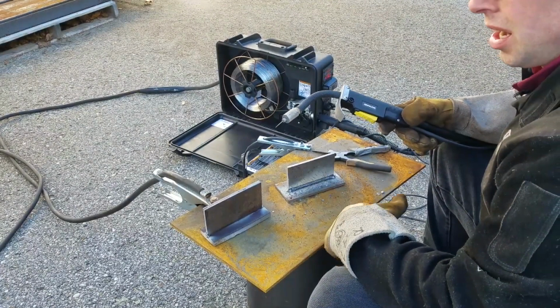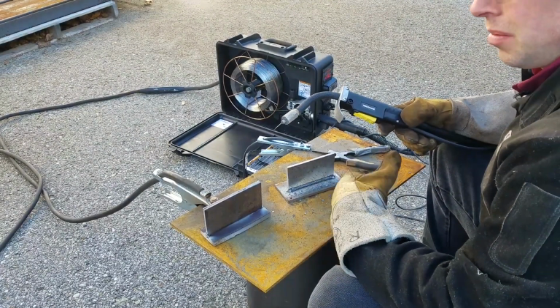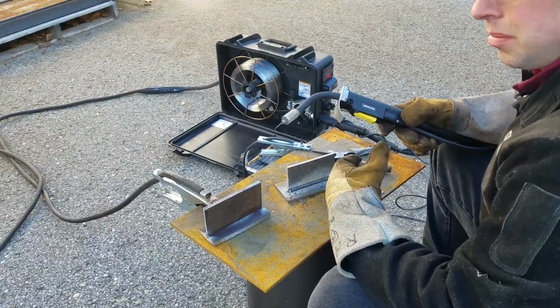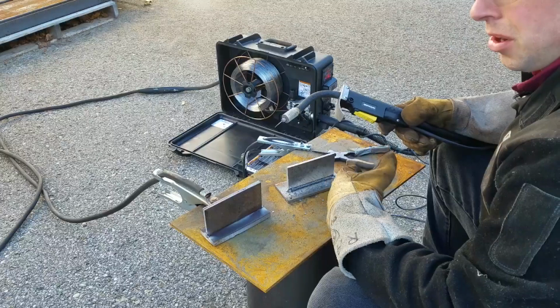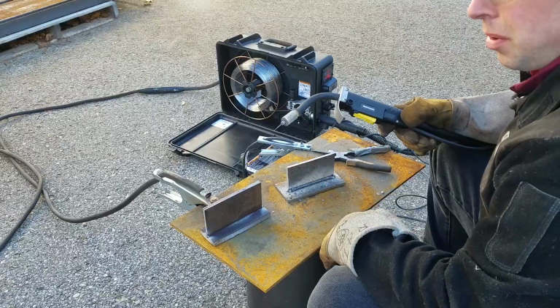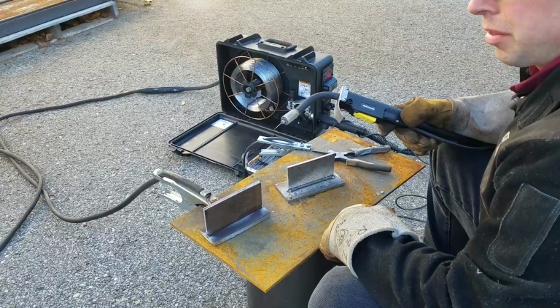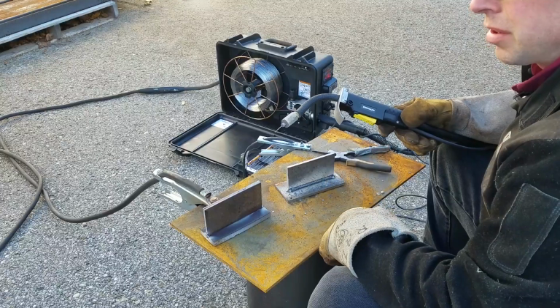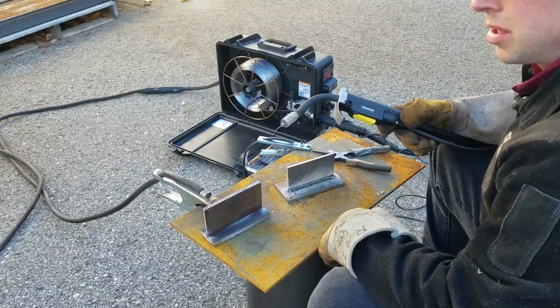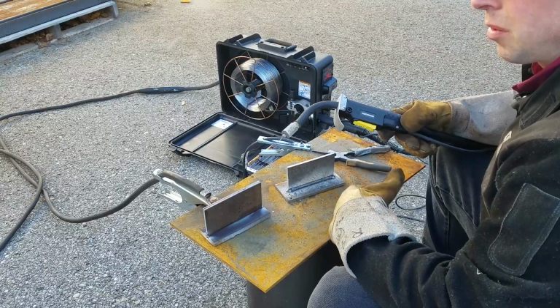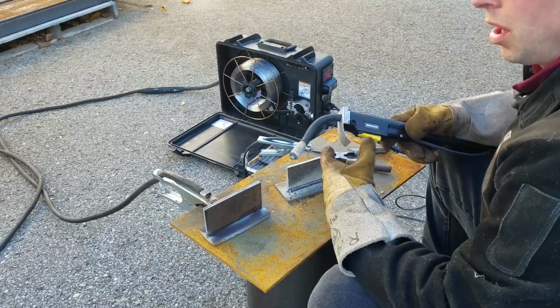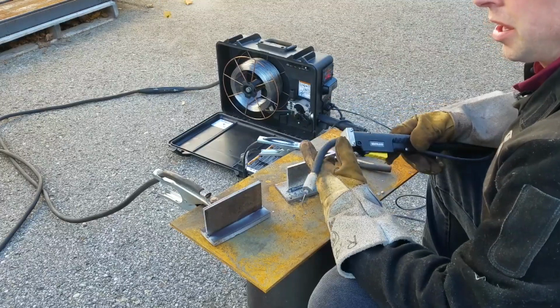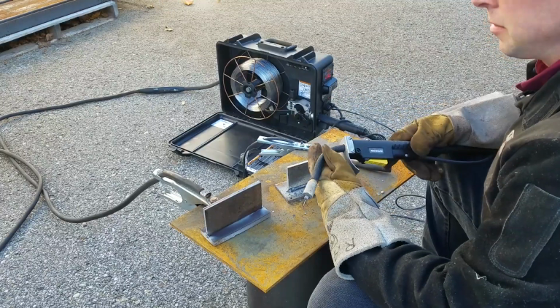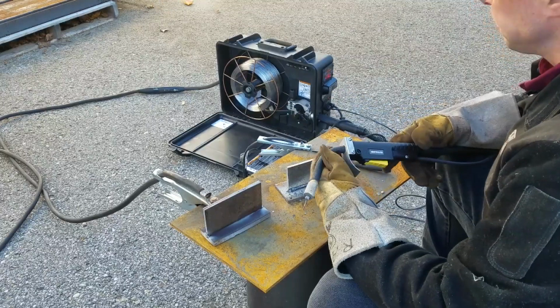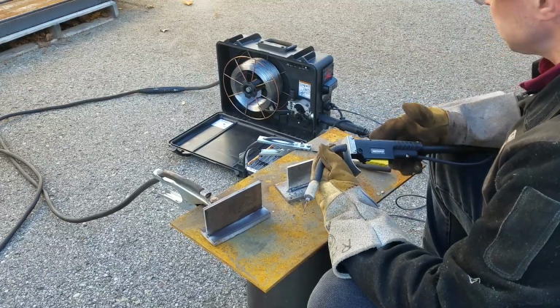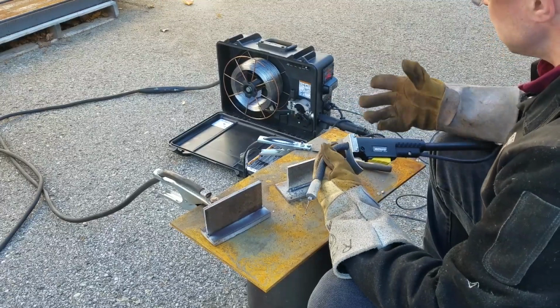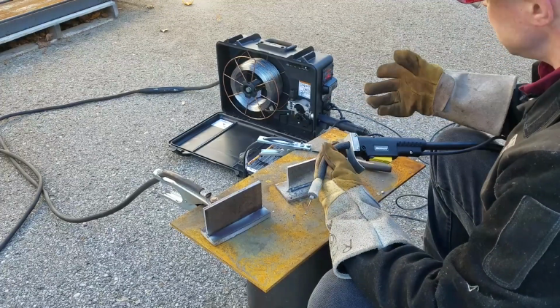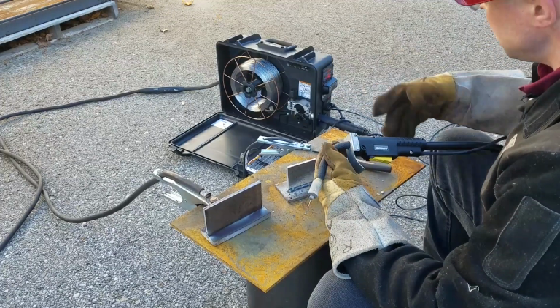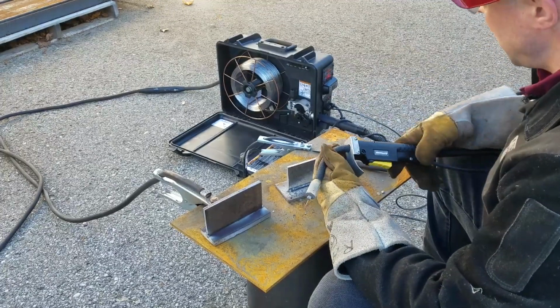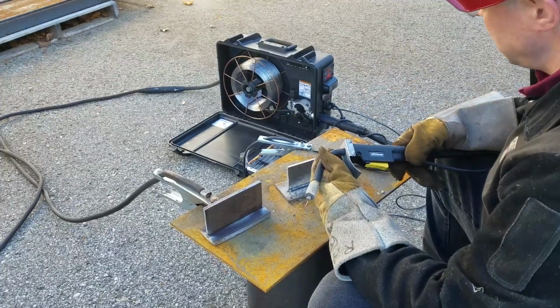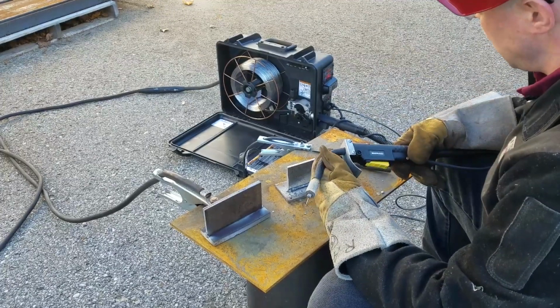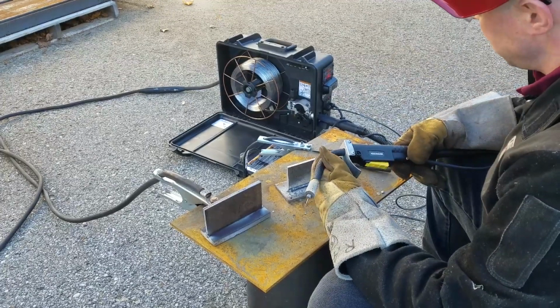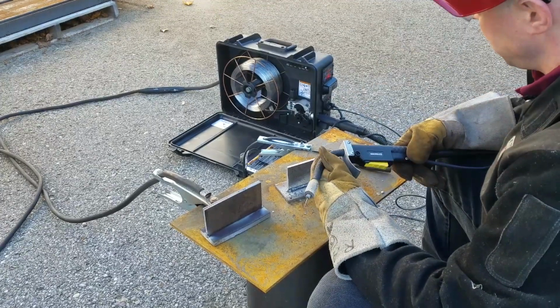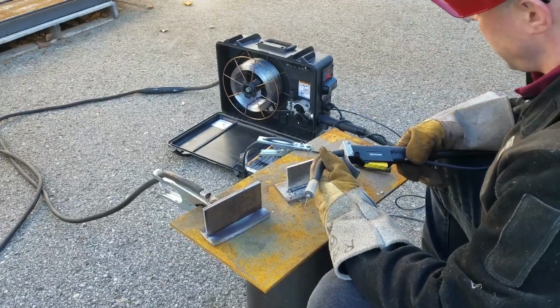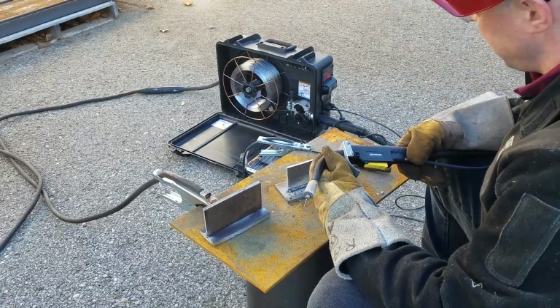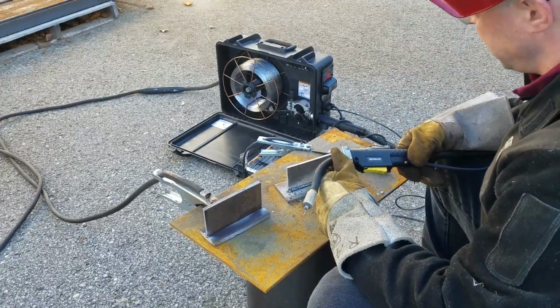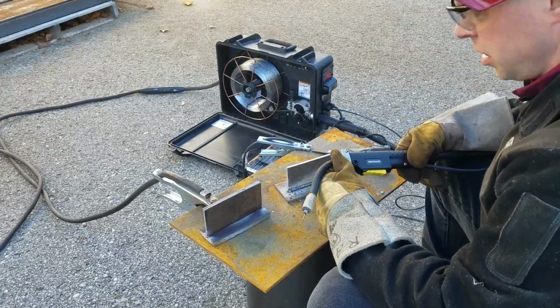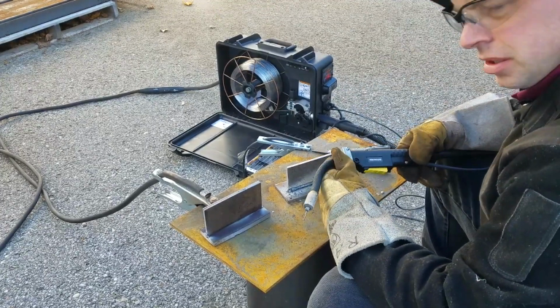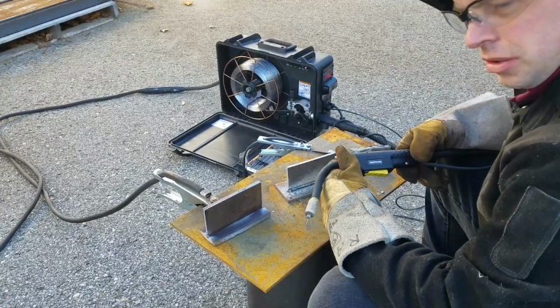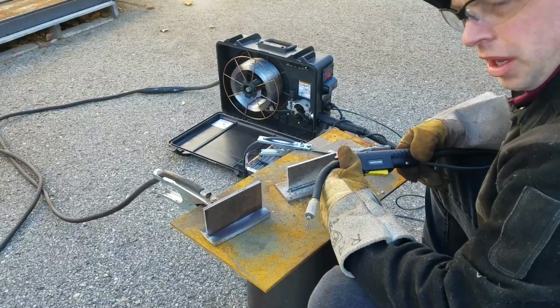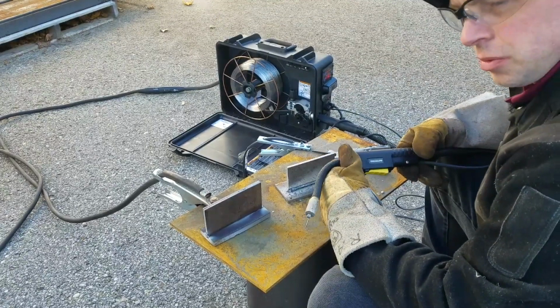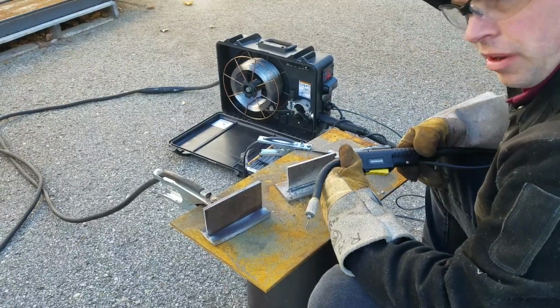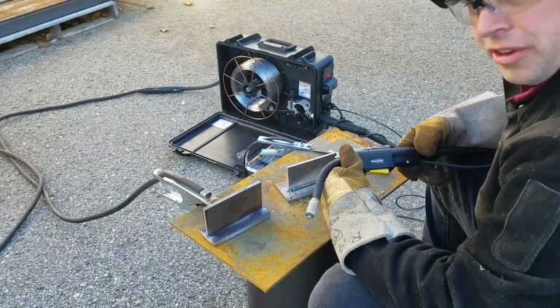Make sure you try both stick welding and now that we have the wire feeder set up as well — it's going to be worth your time.